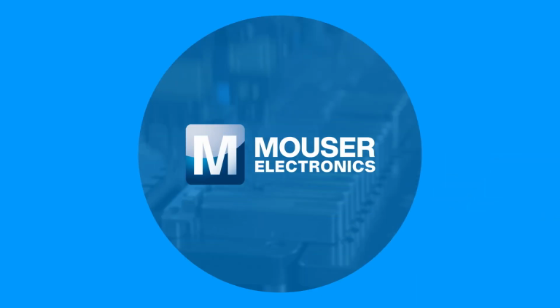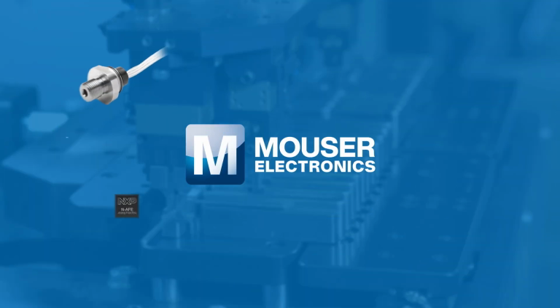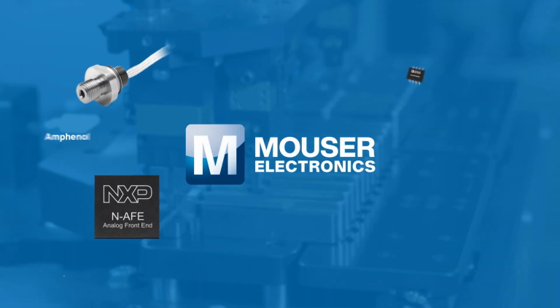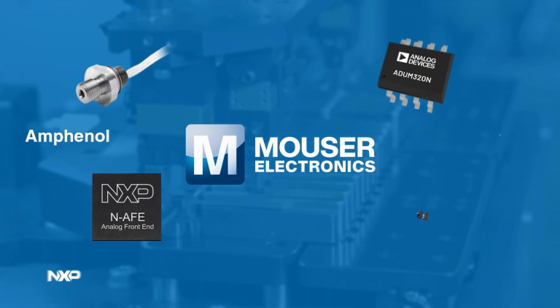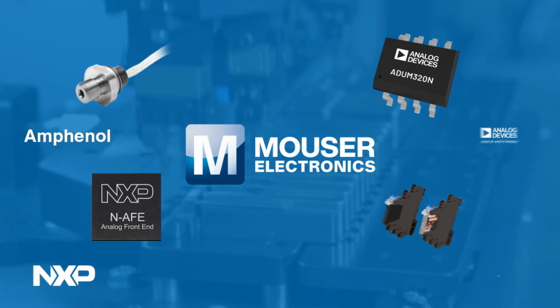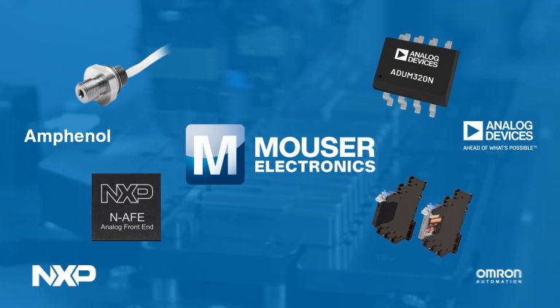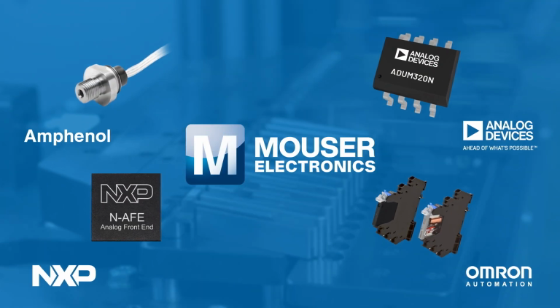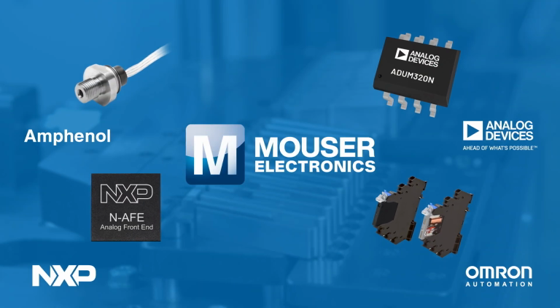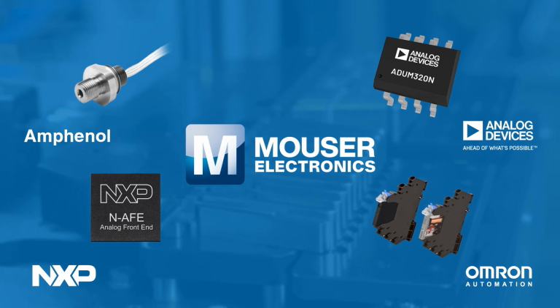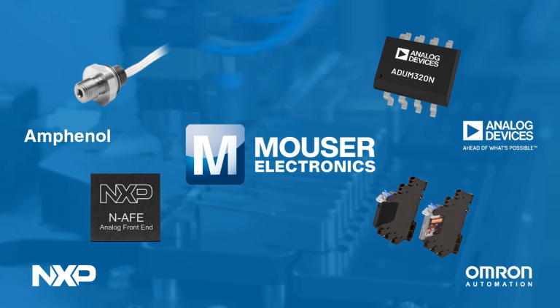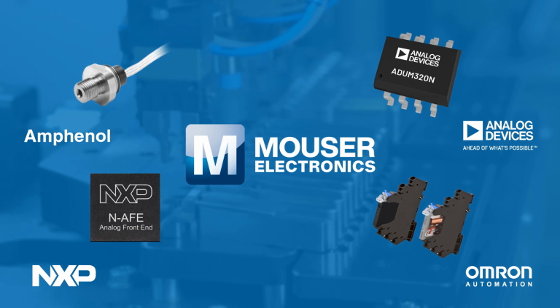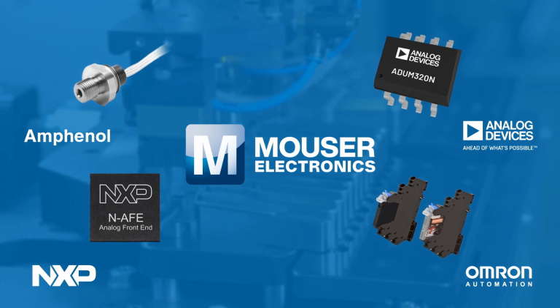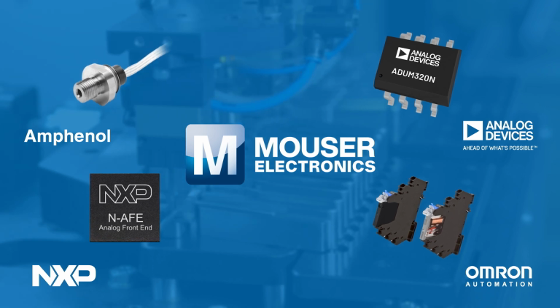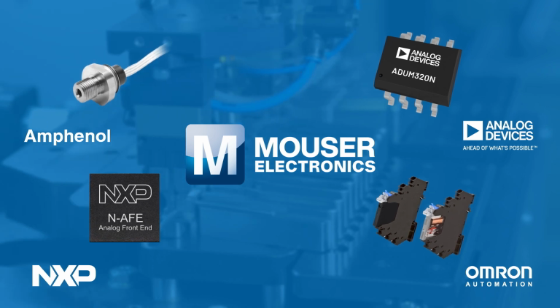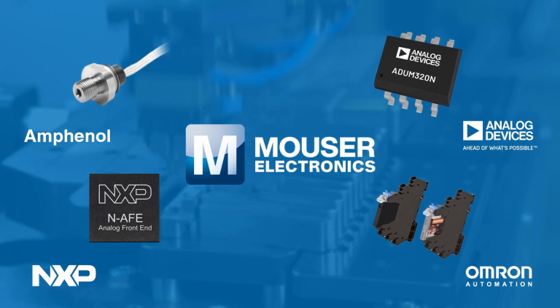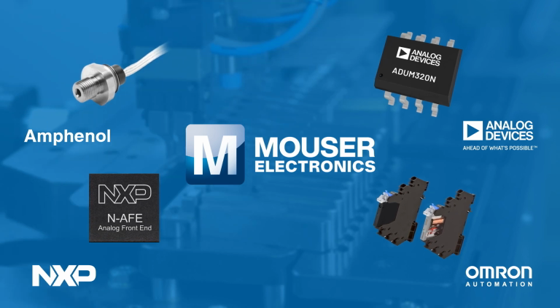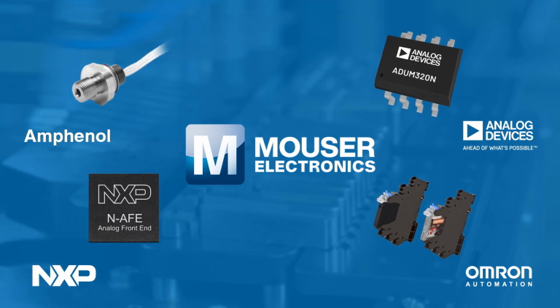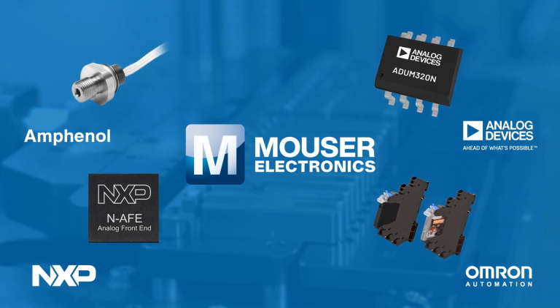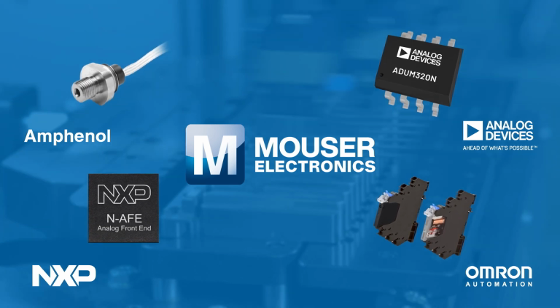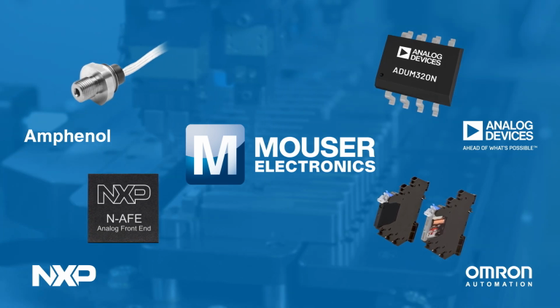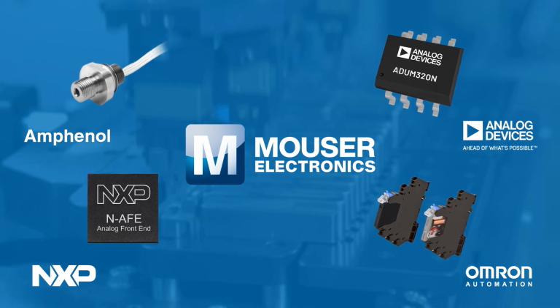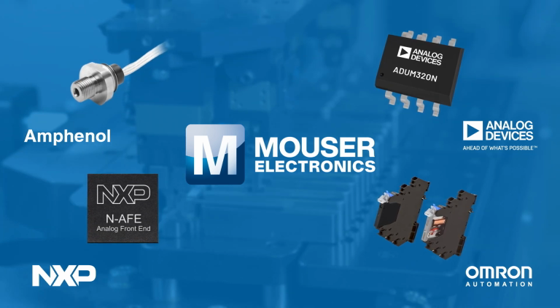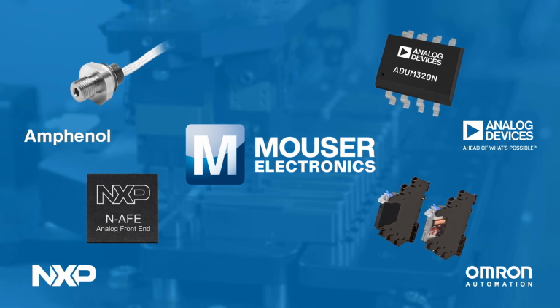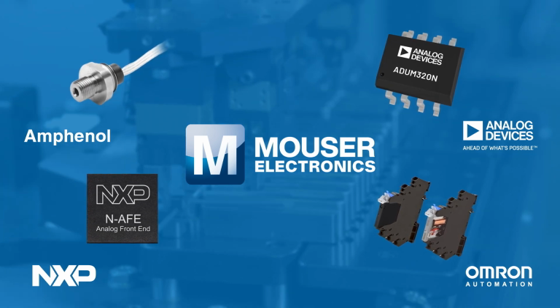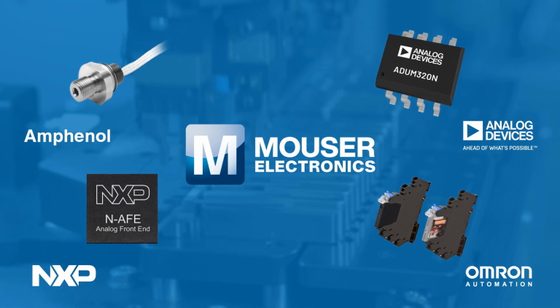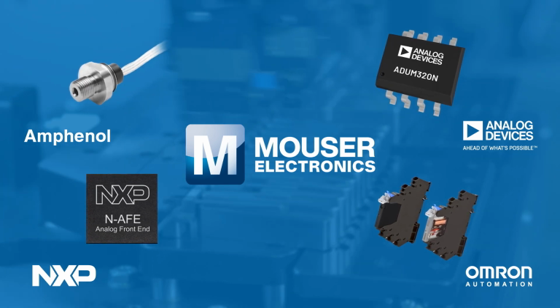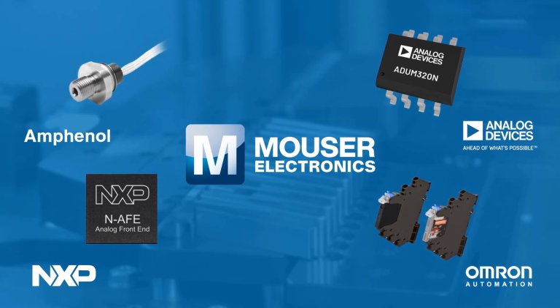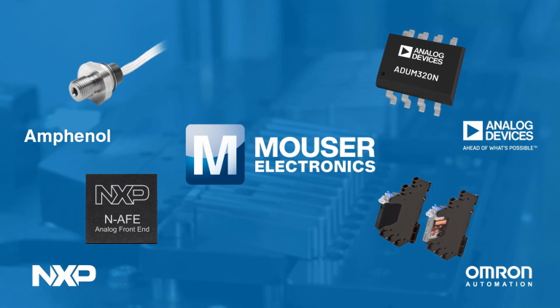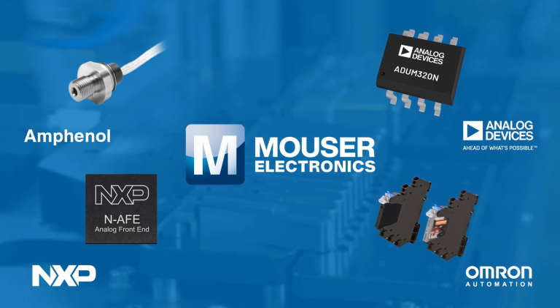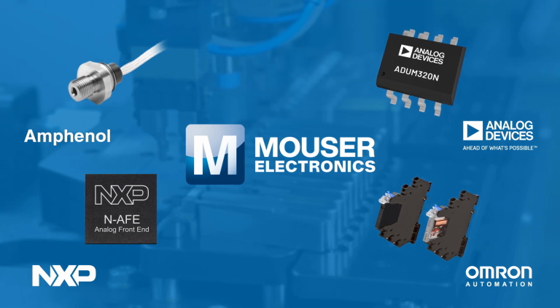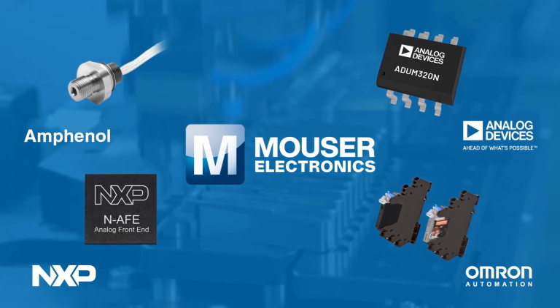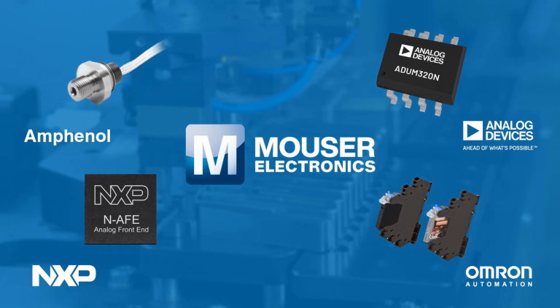At Mauser's one-stop shop, you will find all the components and solutions required for industrial automation.